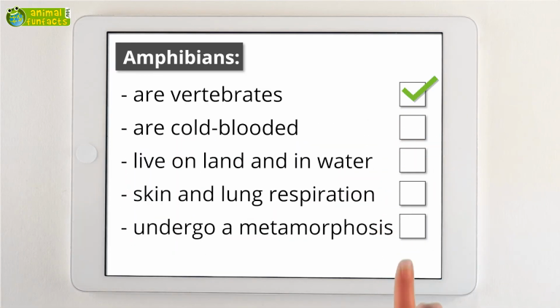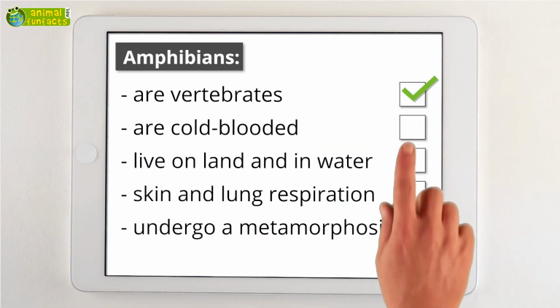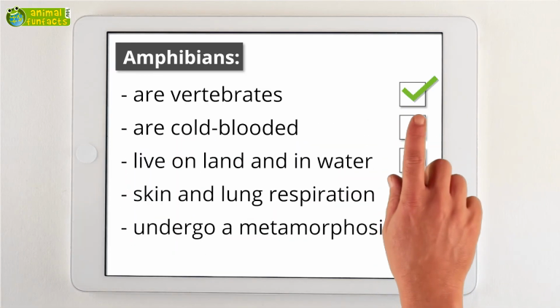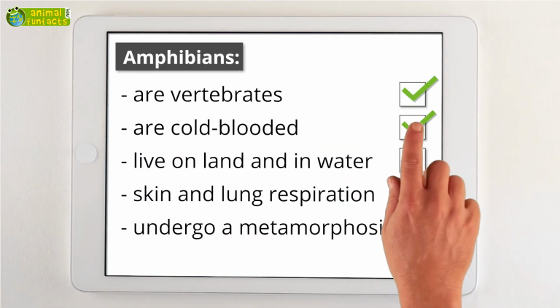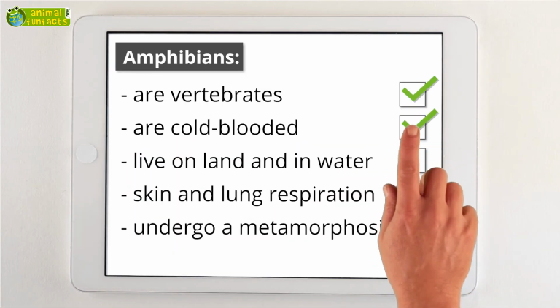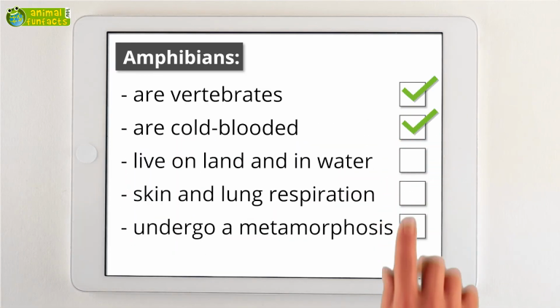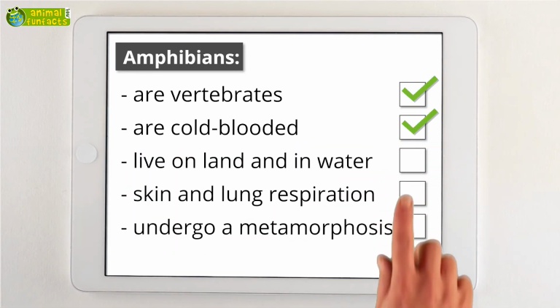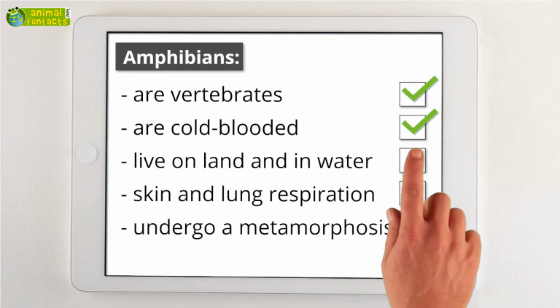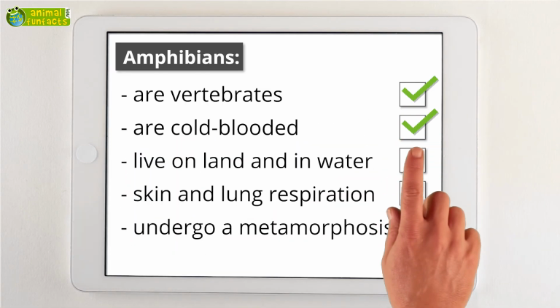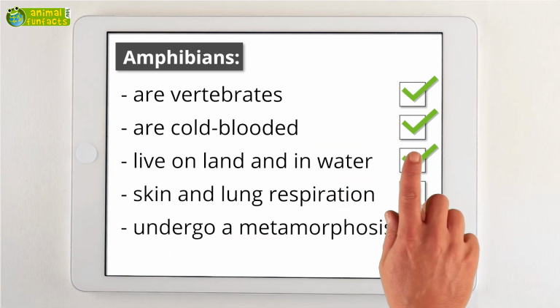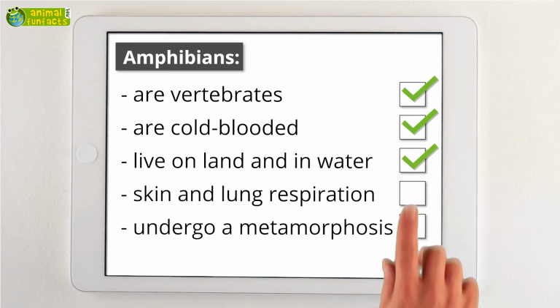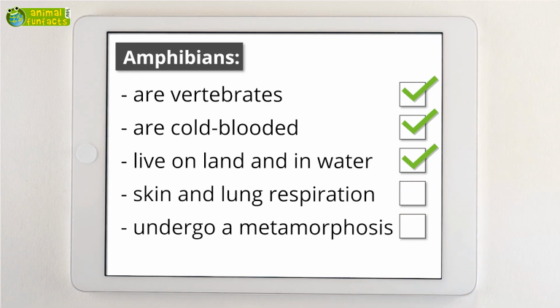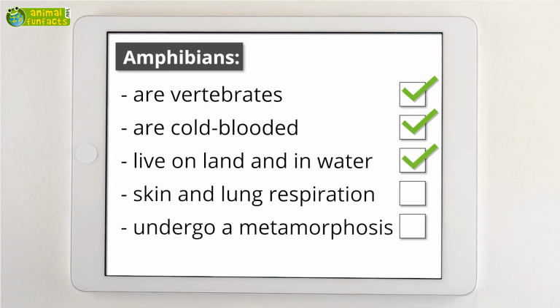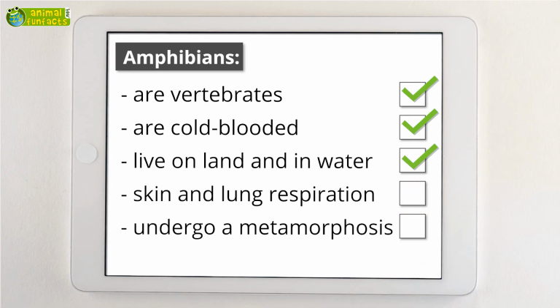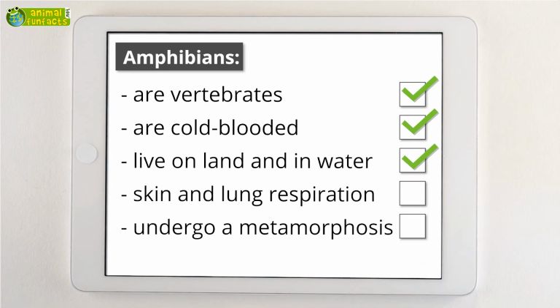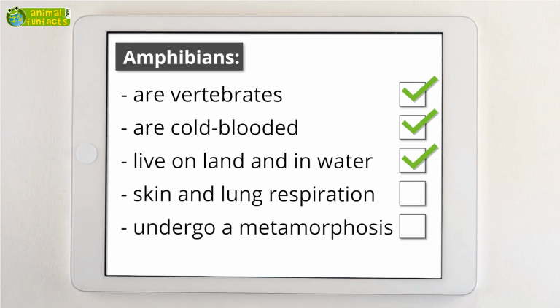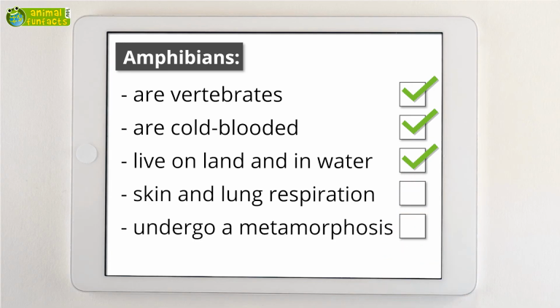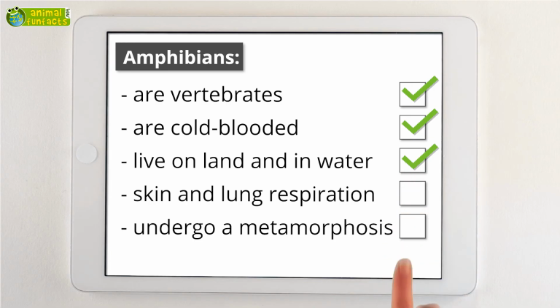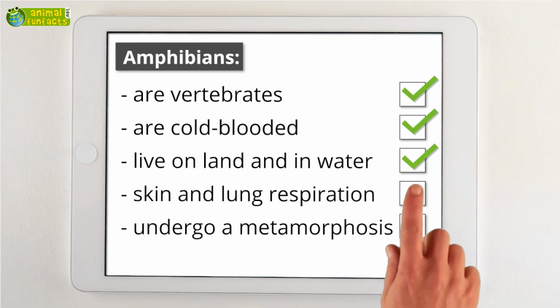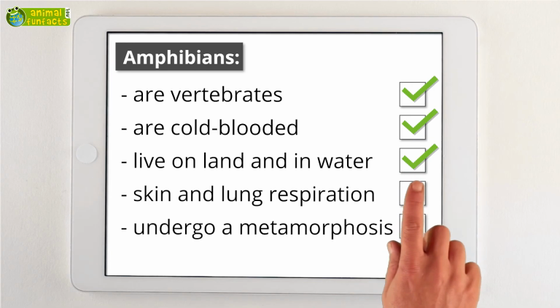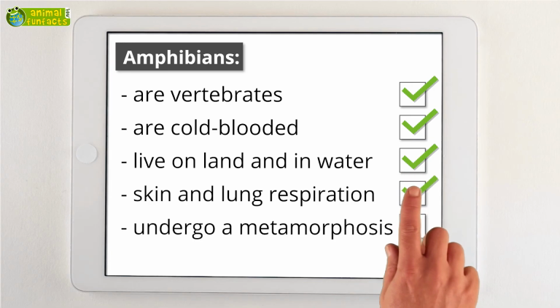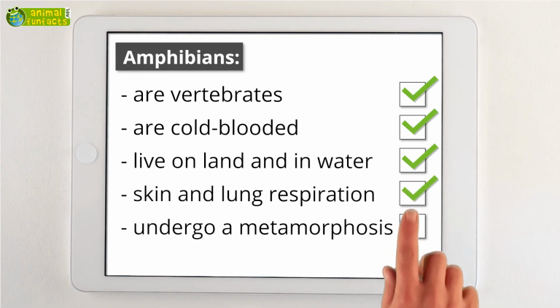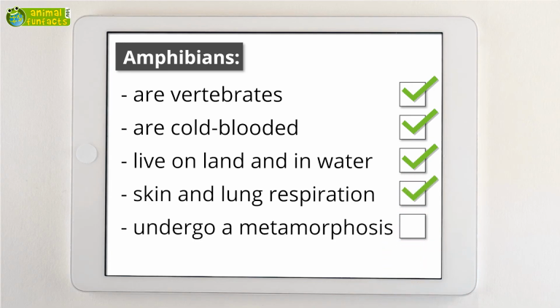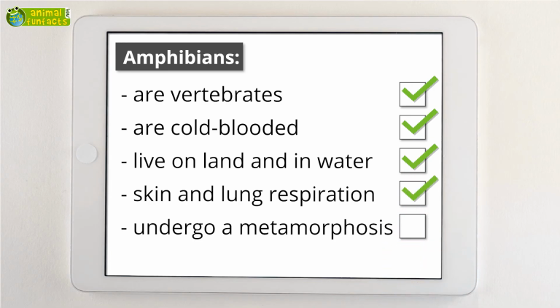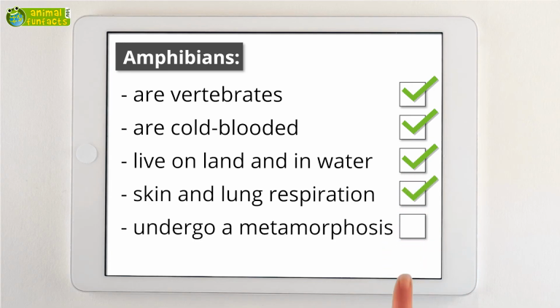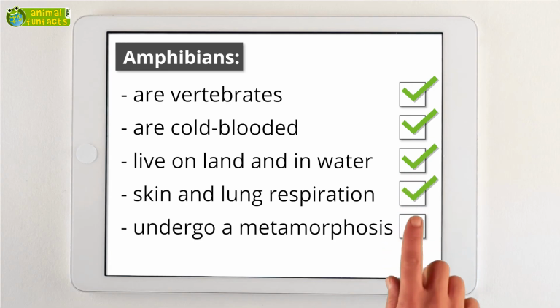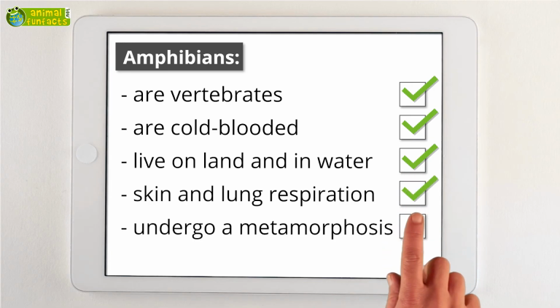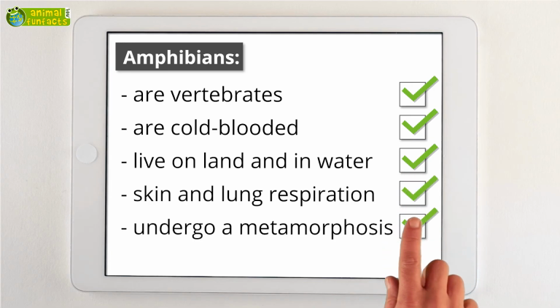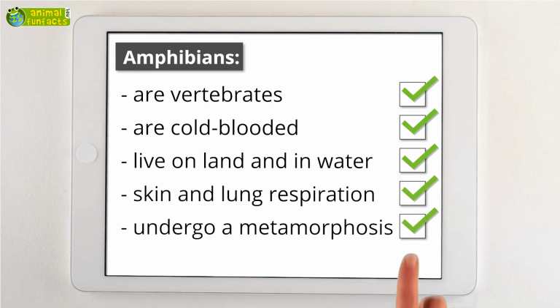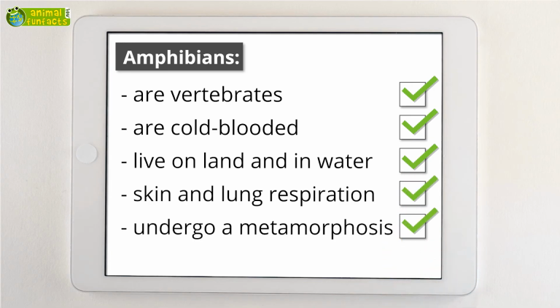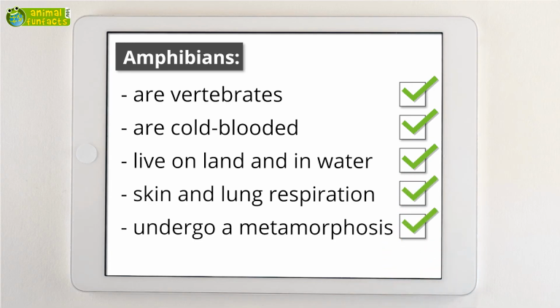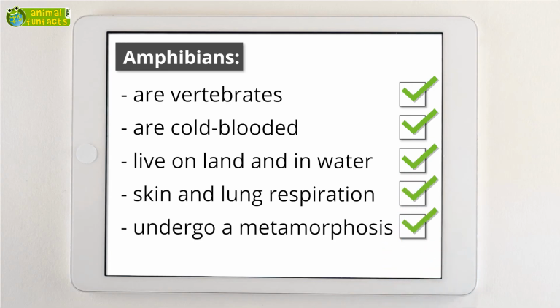The Animal Fun Facts Roundup: Amphibians are vertebrates. They're cold-blooded, live on land and in the water, mainly breathe through their skin, and undergo metamorphosis.